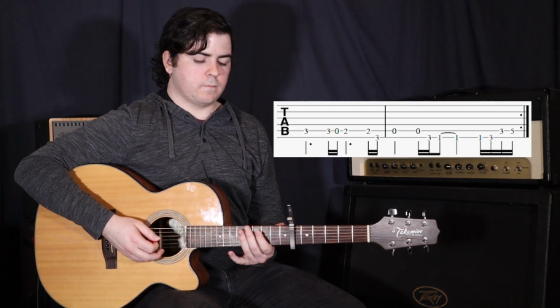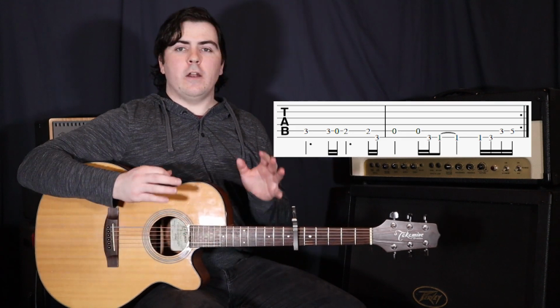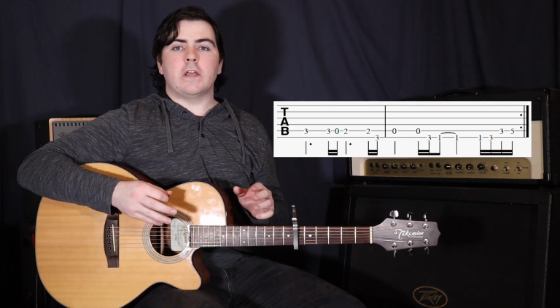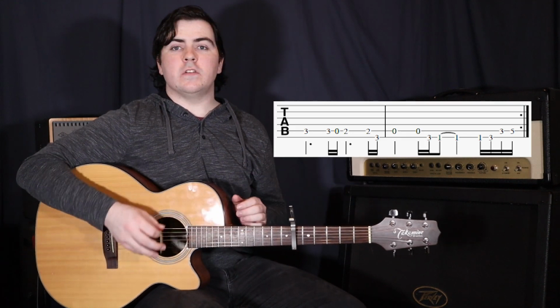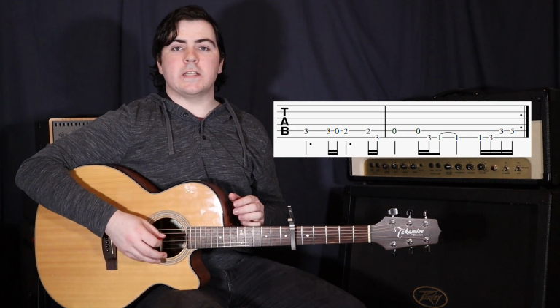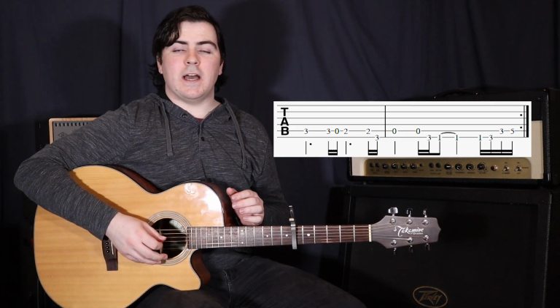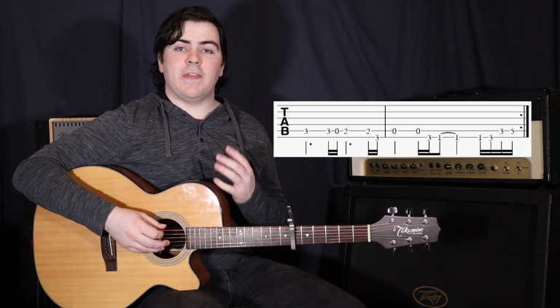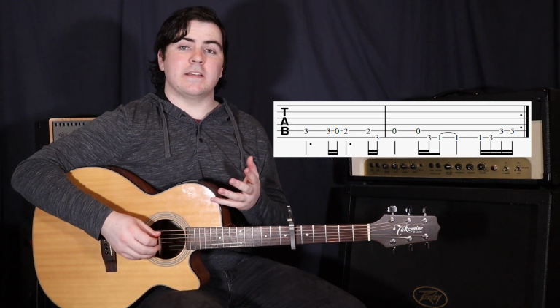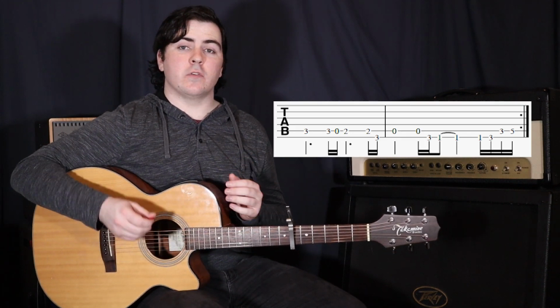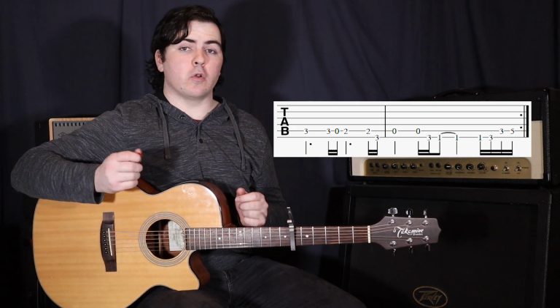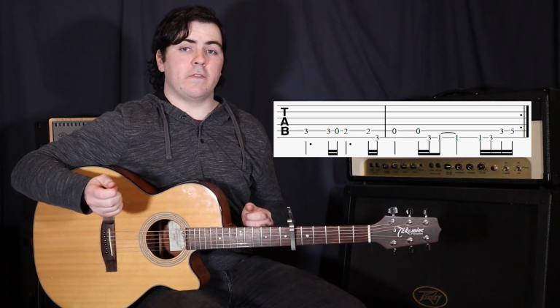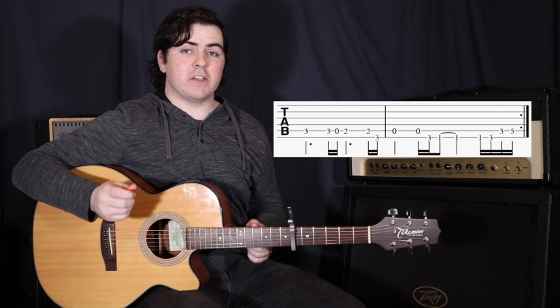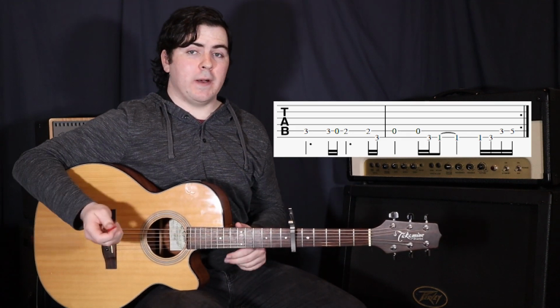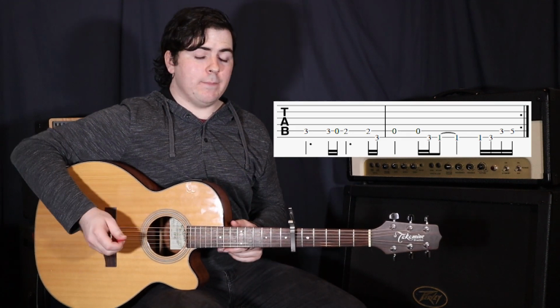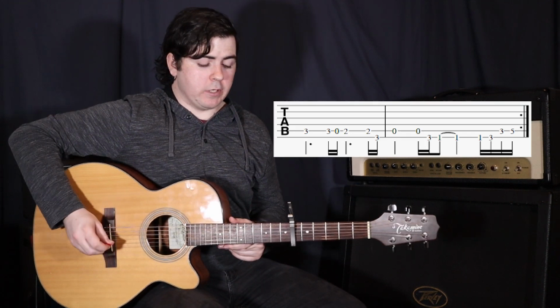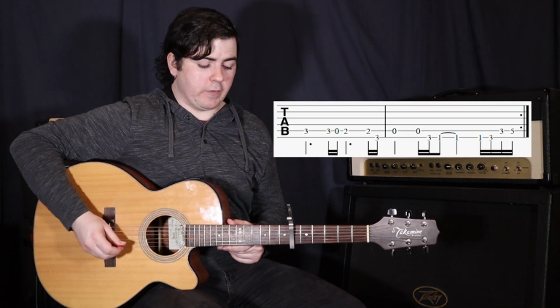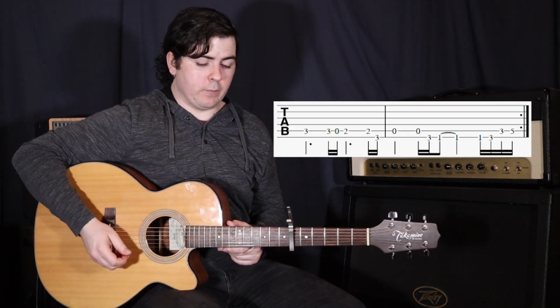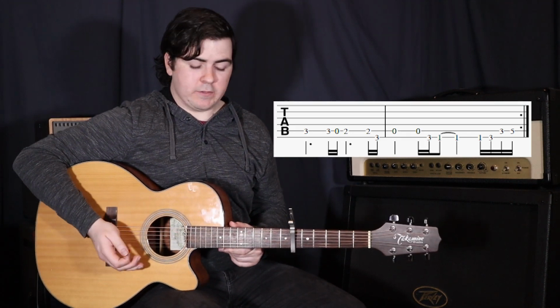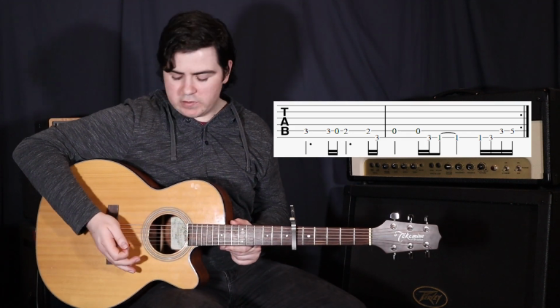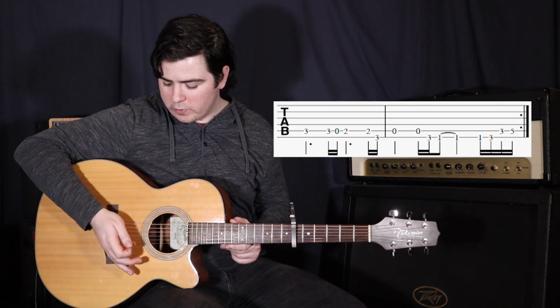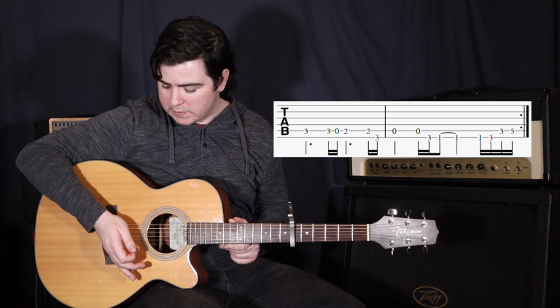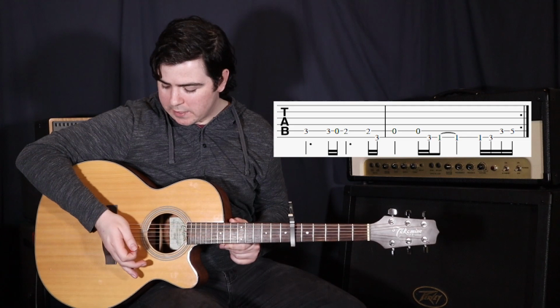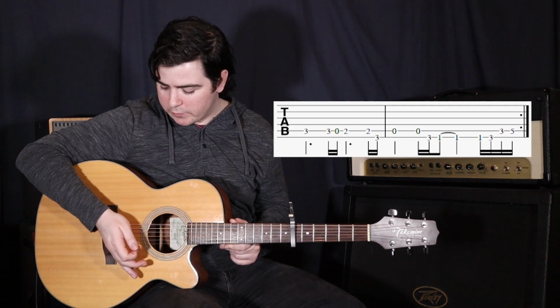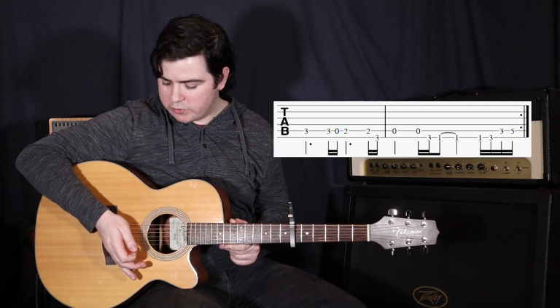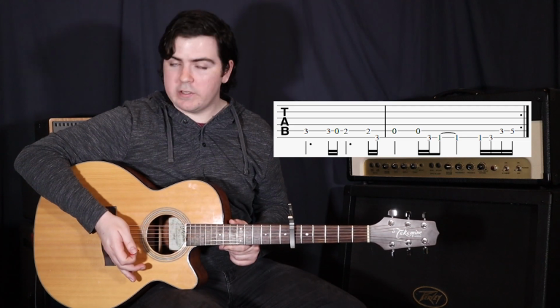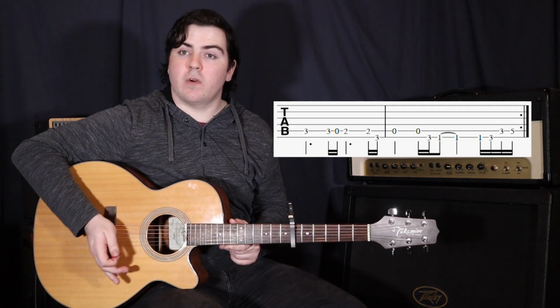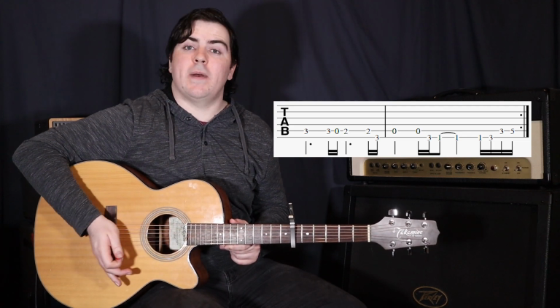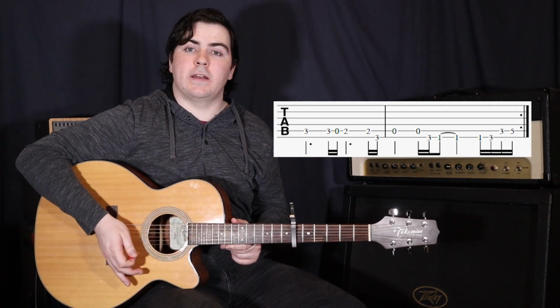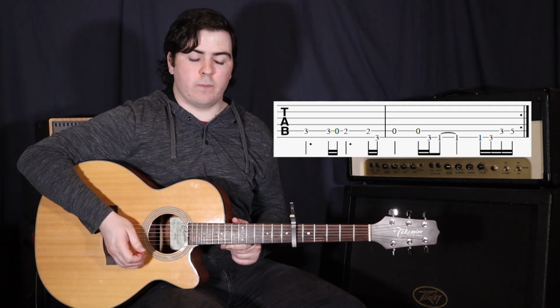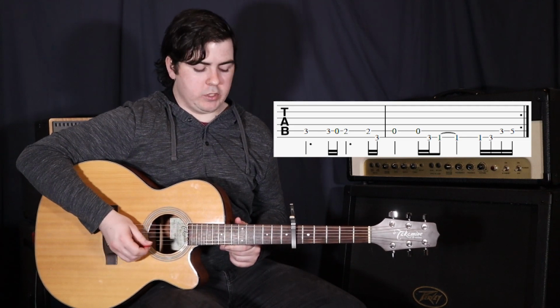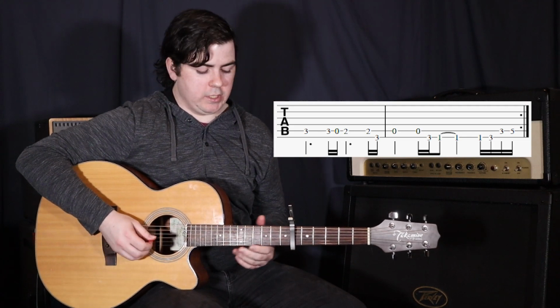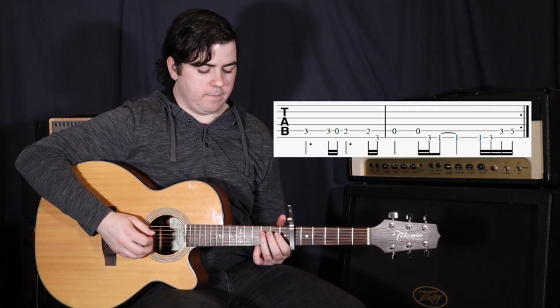On the acoustic guitar that sounds really cool if you actually palm mute a little bit — just rest your palm on the strings right back near the bridge here.